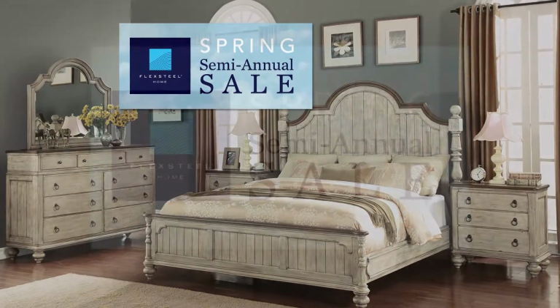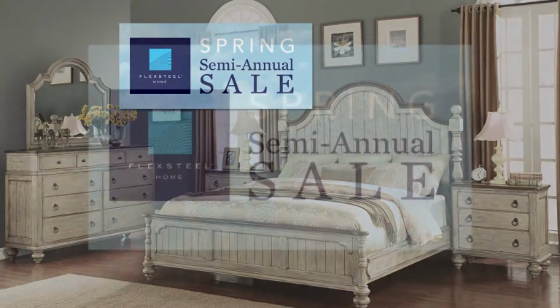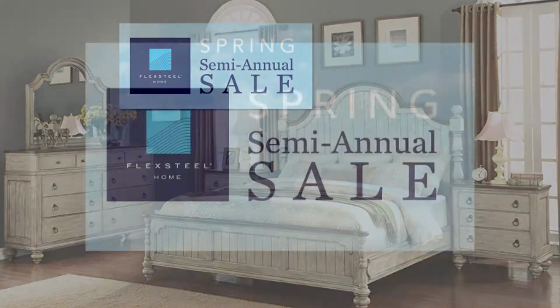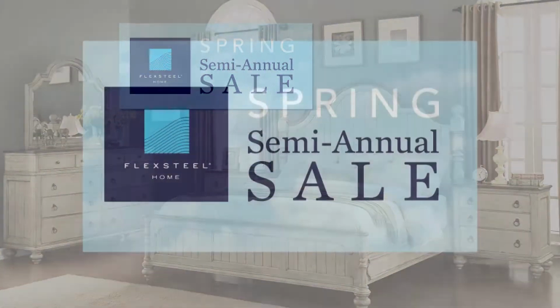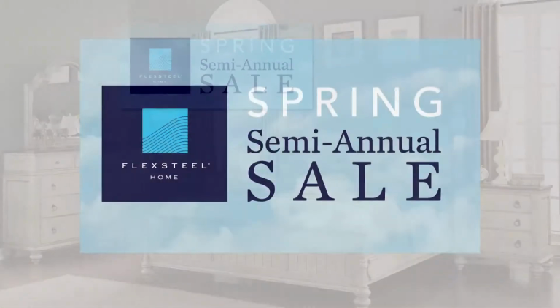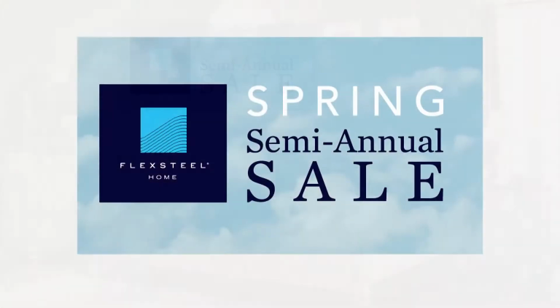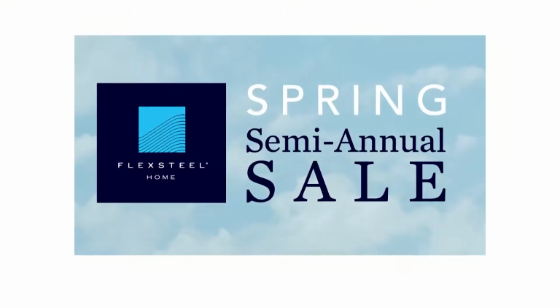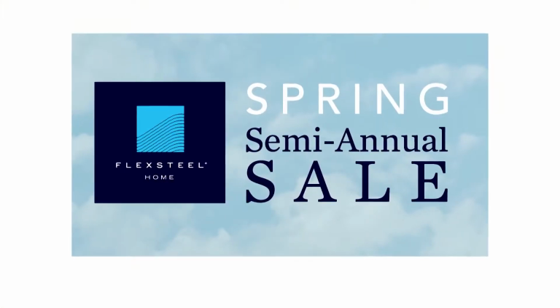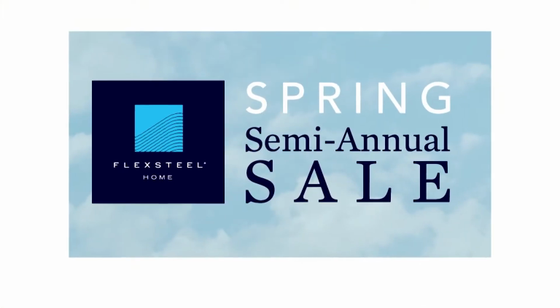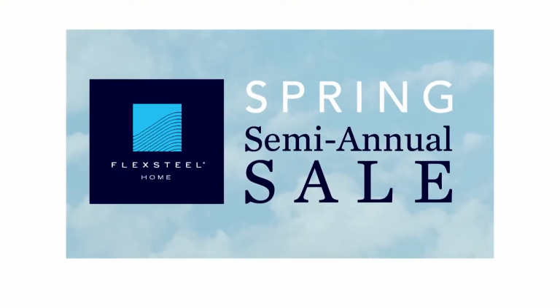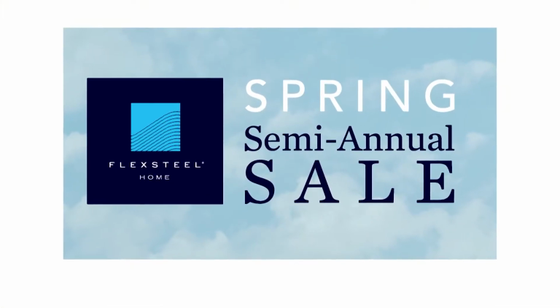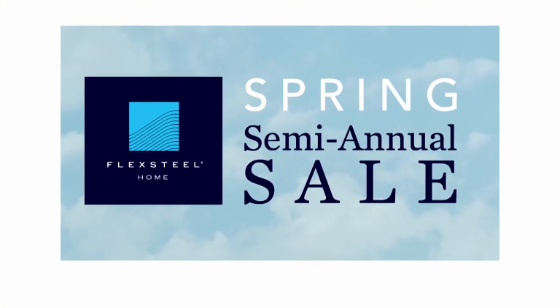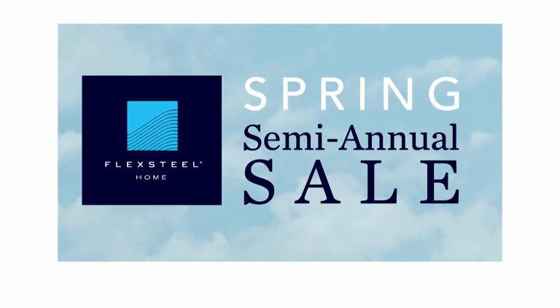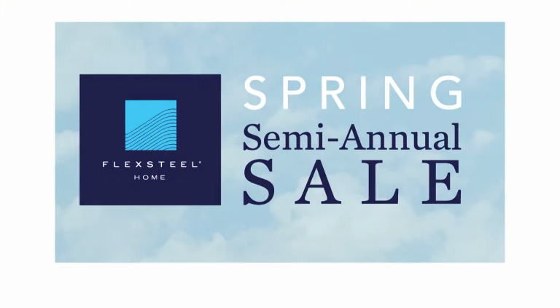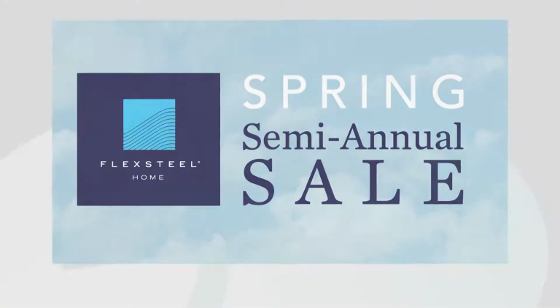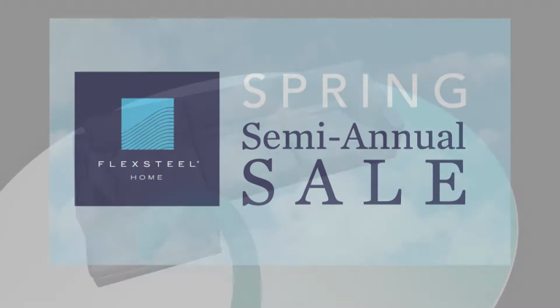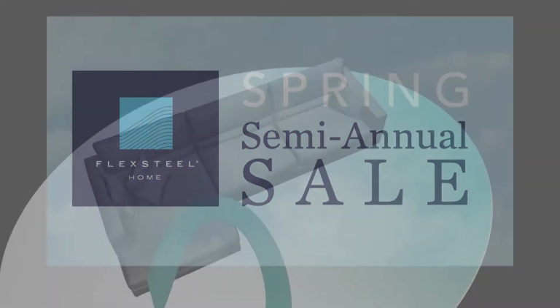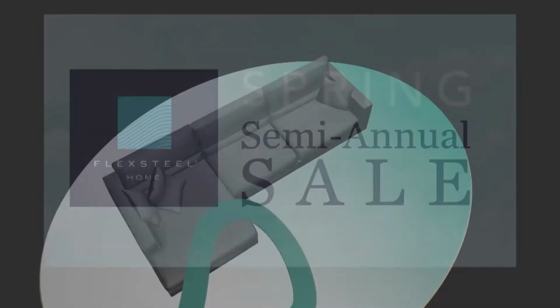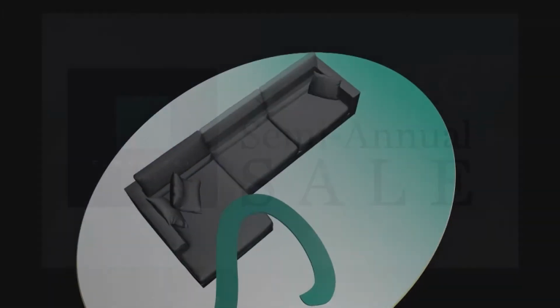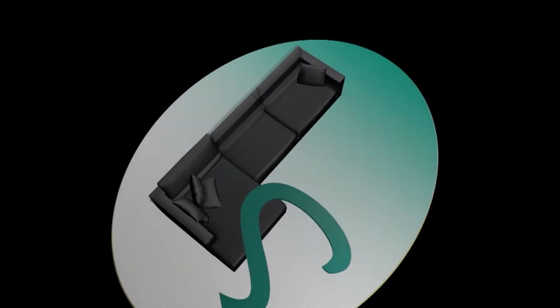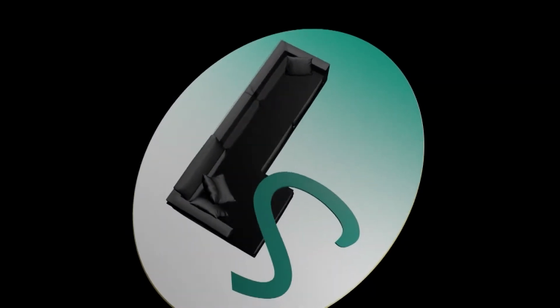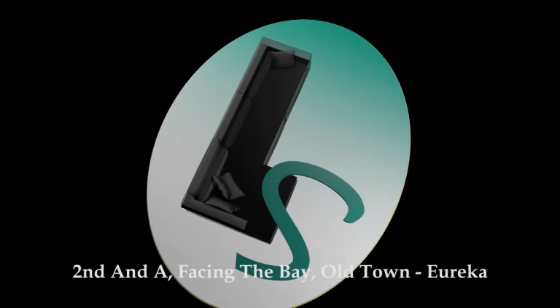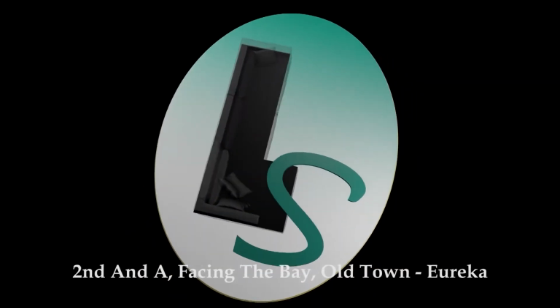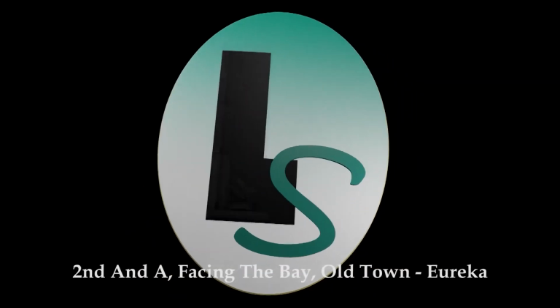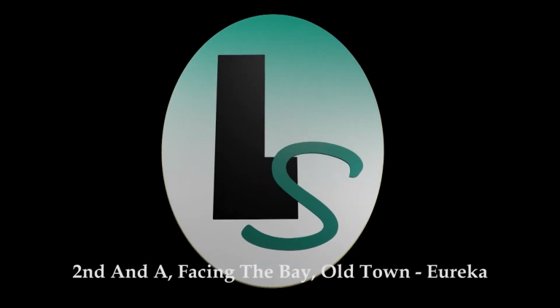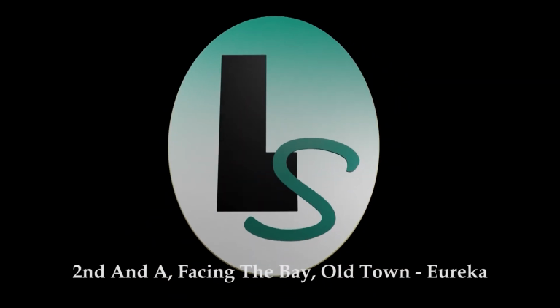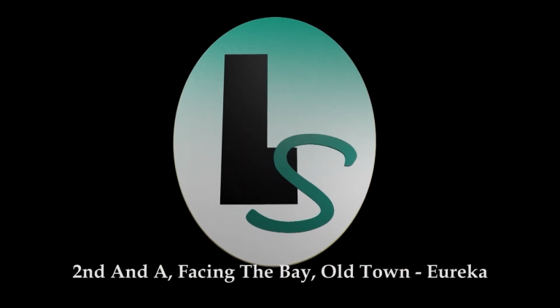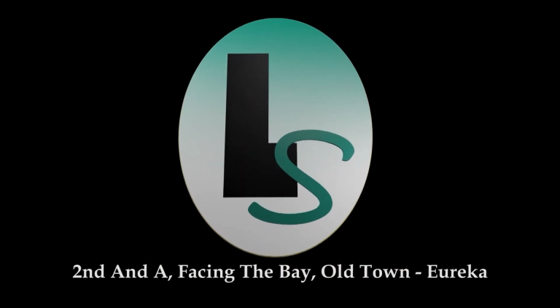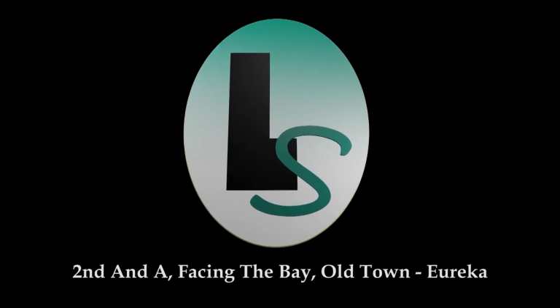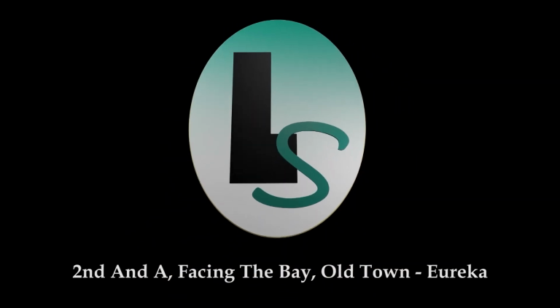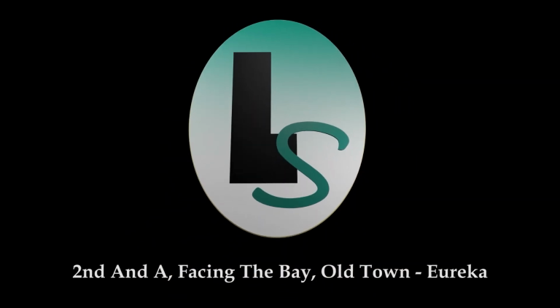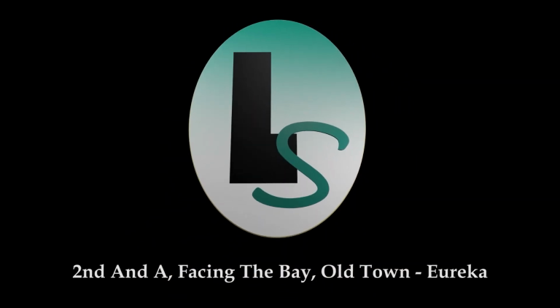The FlexSteel Spring Semi-Annual Sale at Living Styles, 2nd and A, facing the Bay, Old Town Eureka.